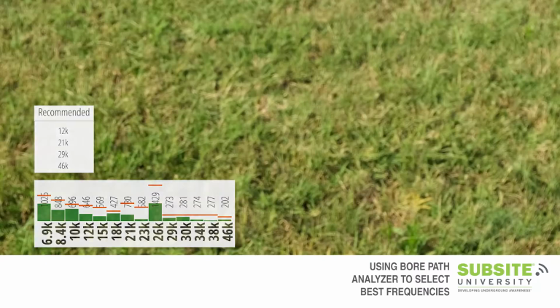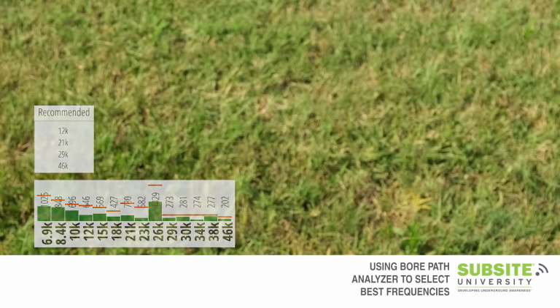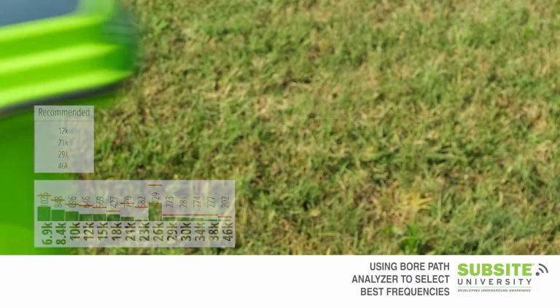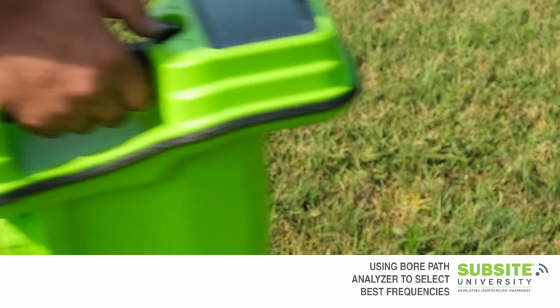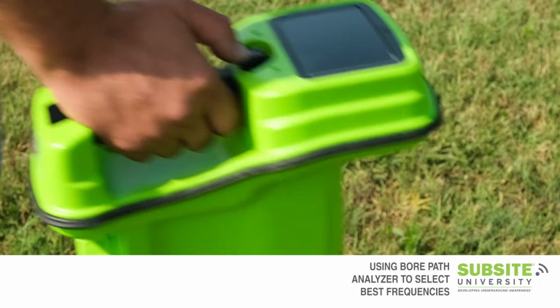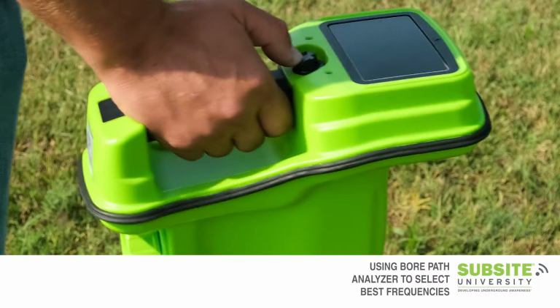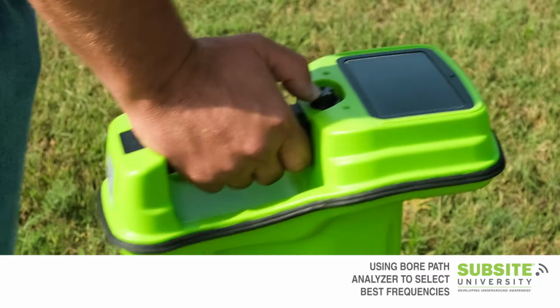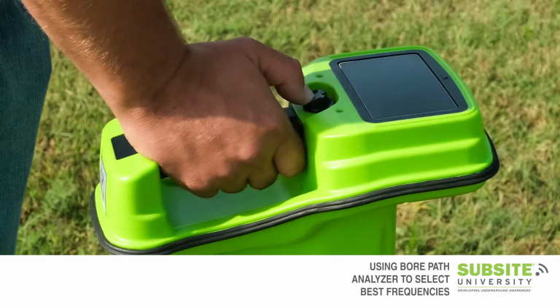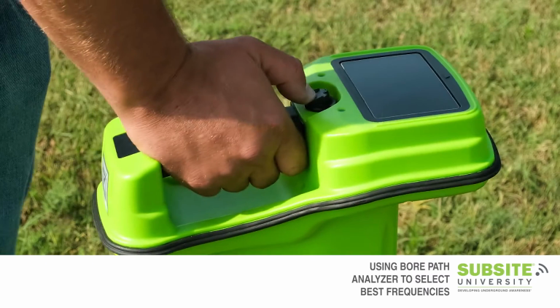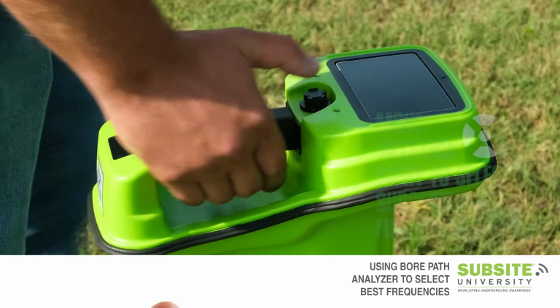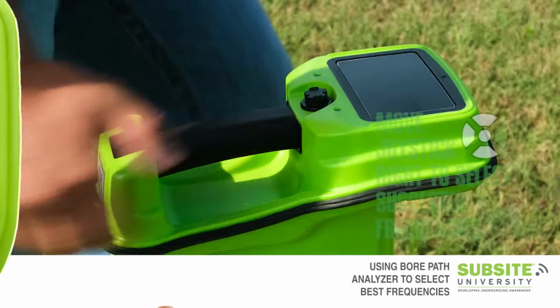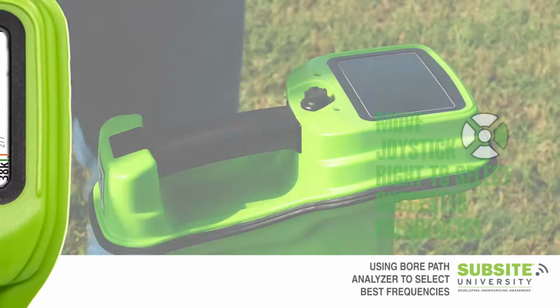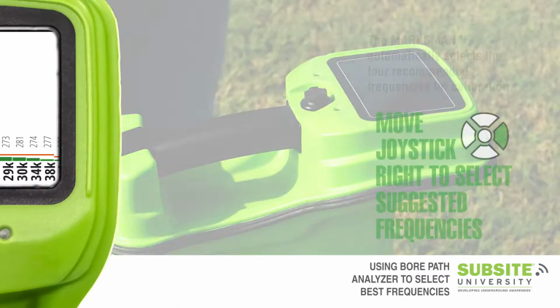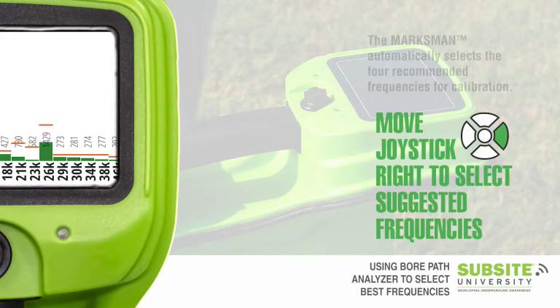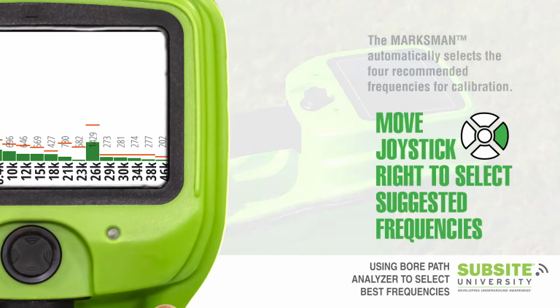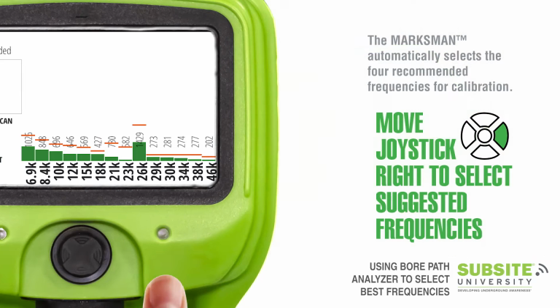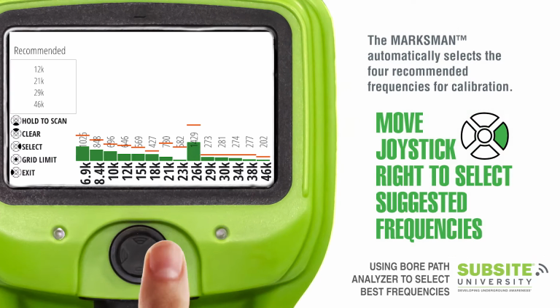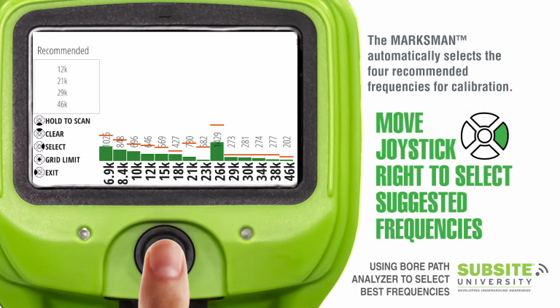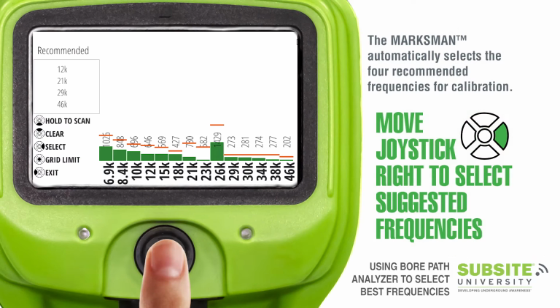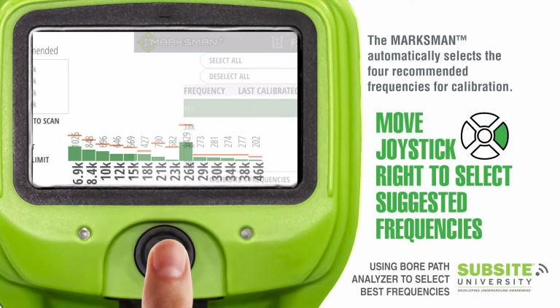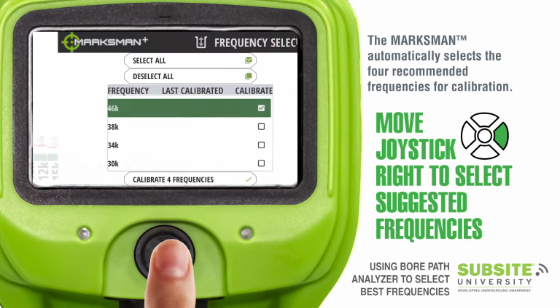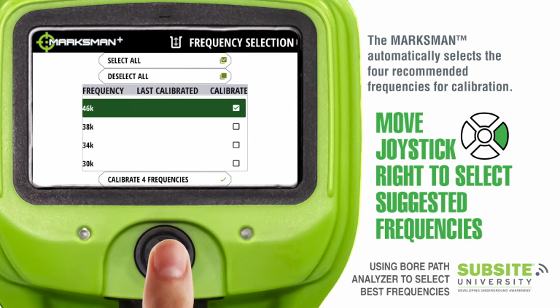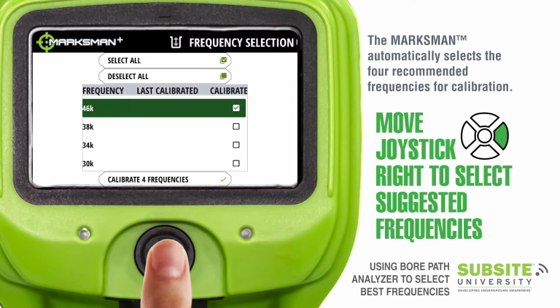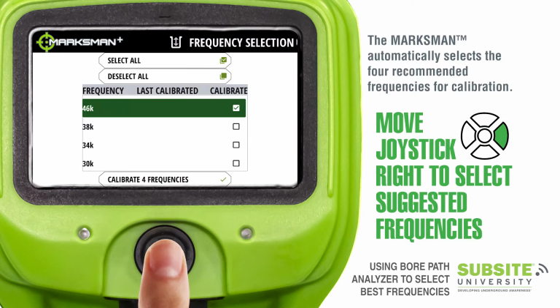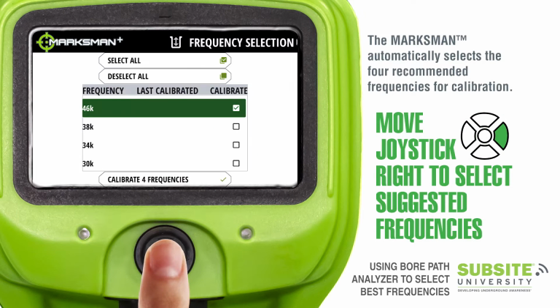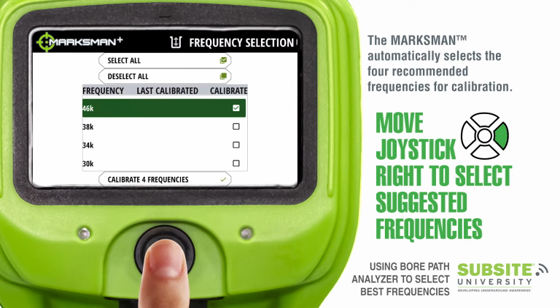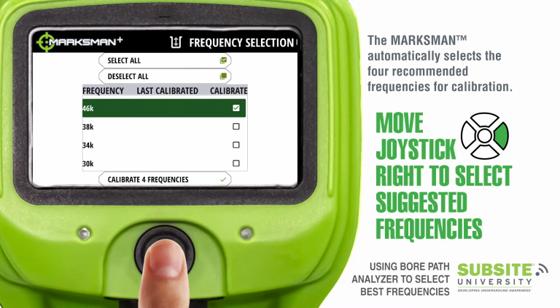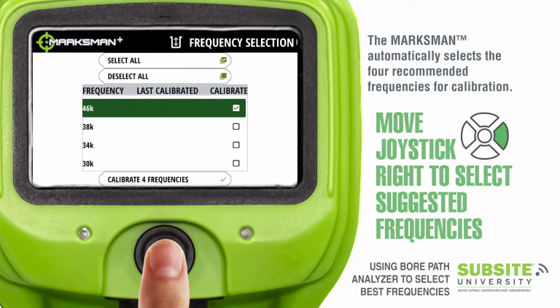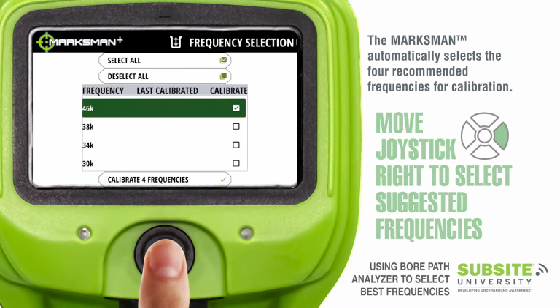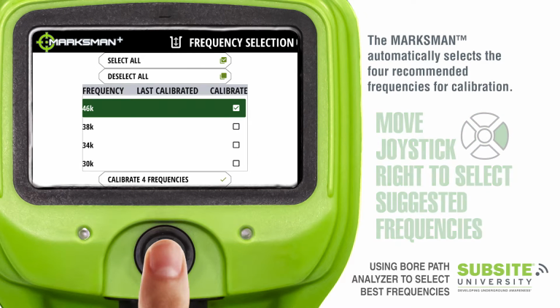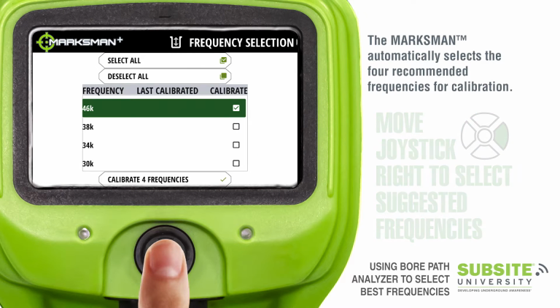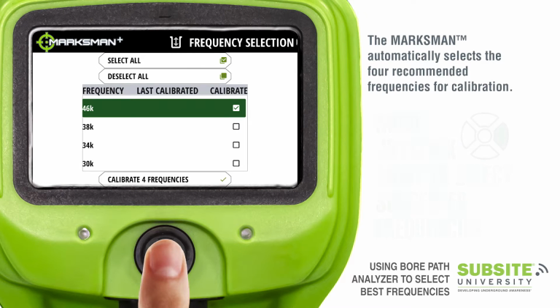When you get to the end of the bore path, release the joystick. Then move the joystick to the right to select the suggested frequencies.